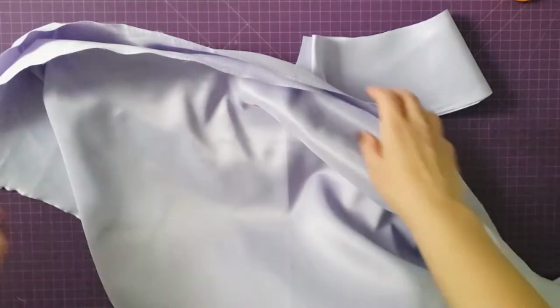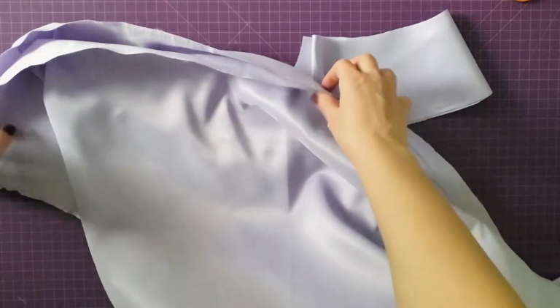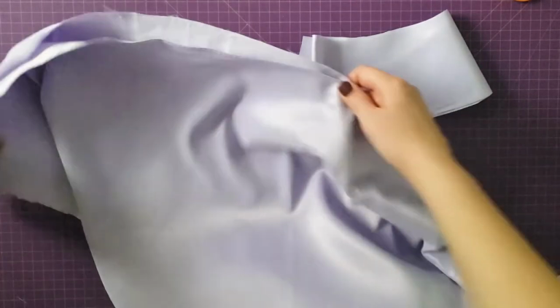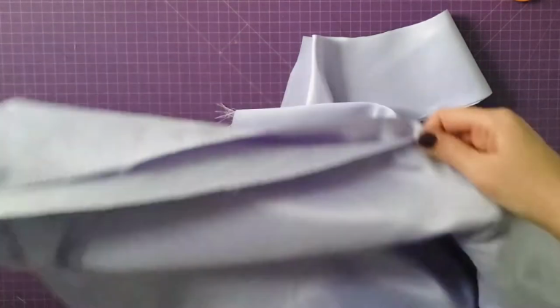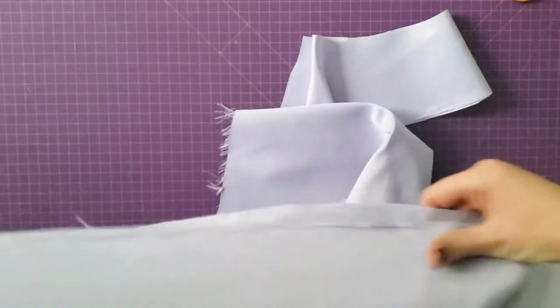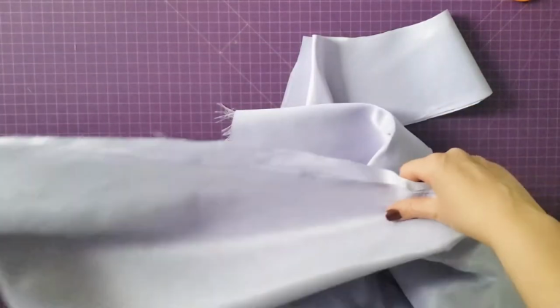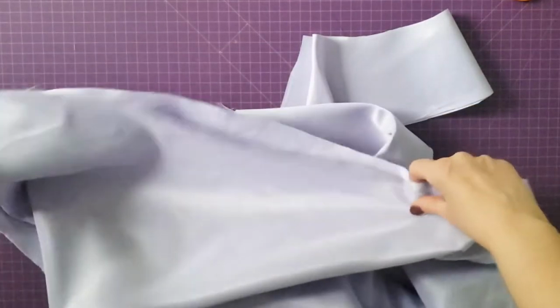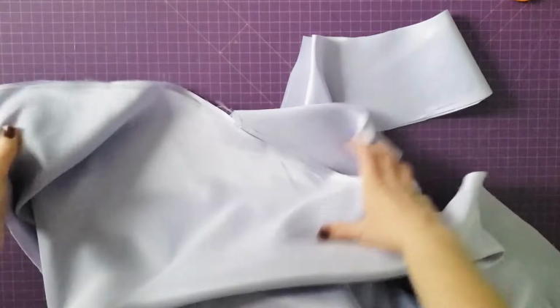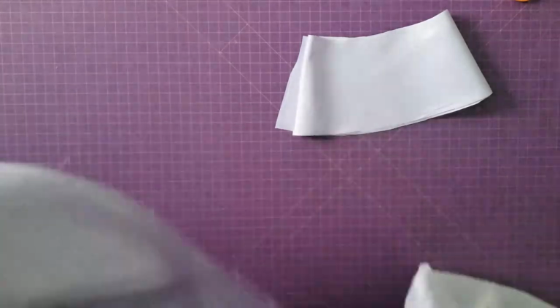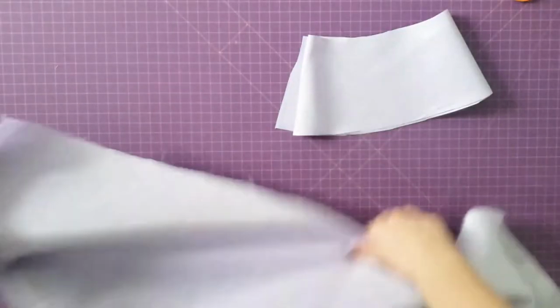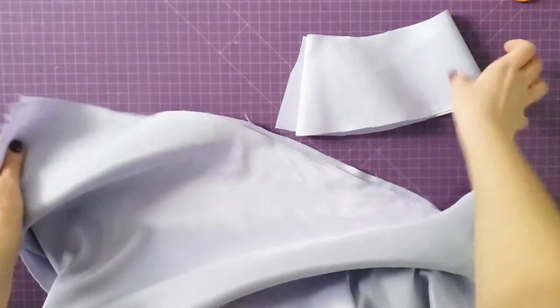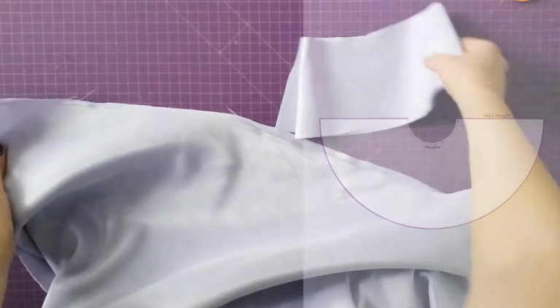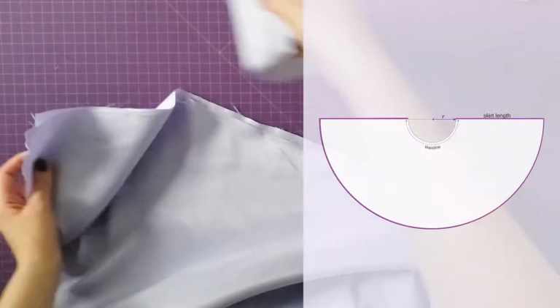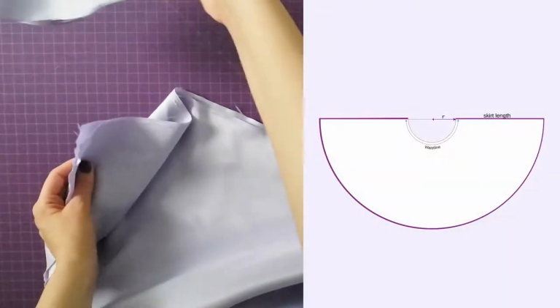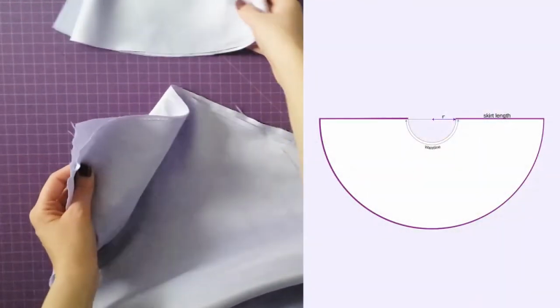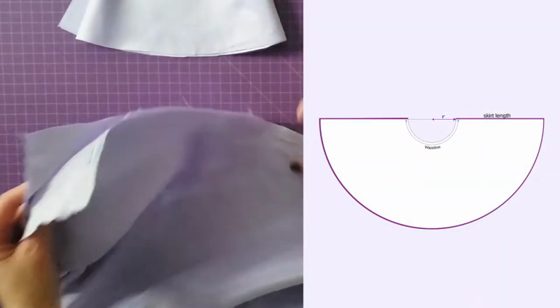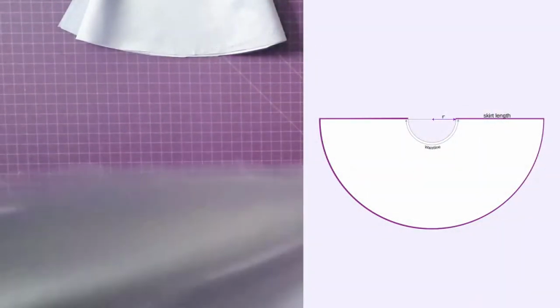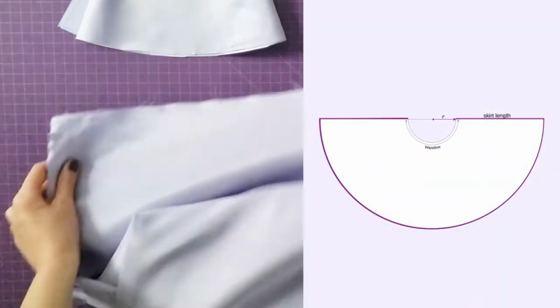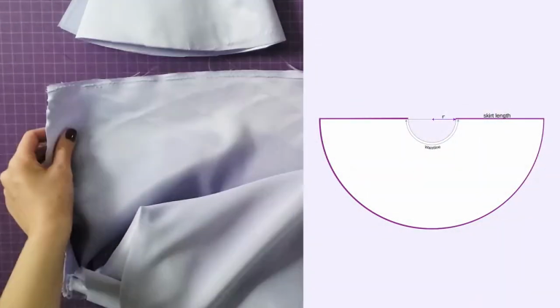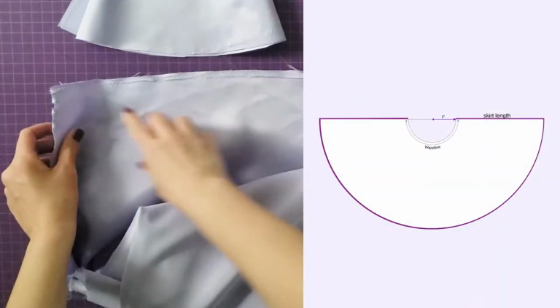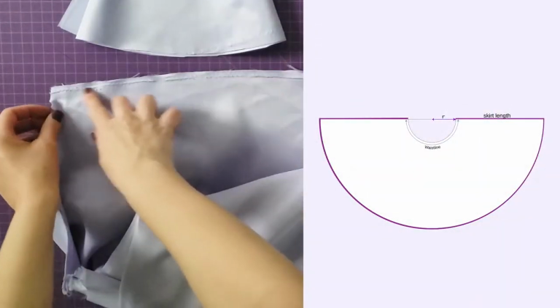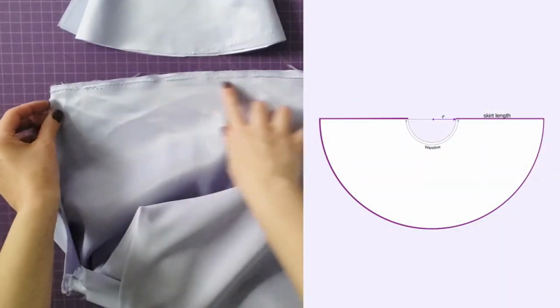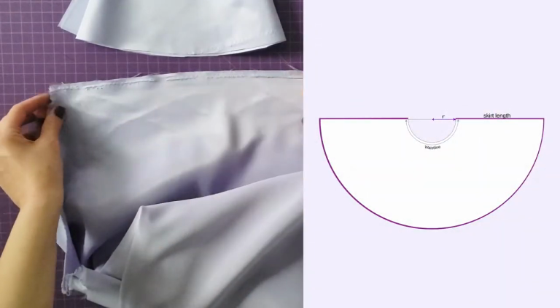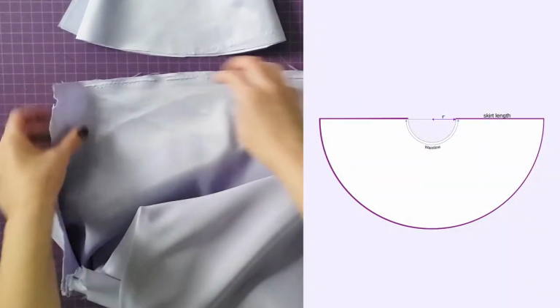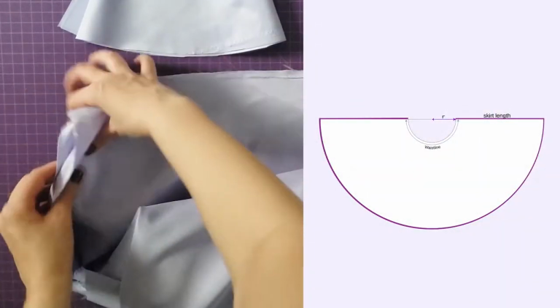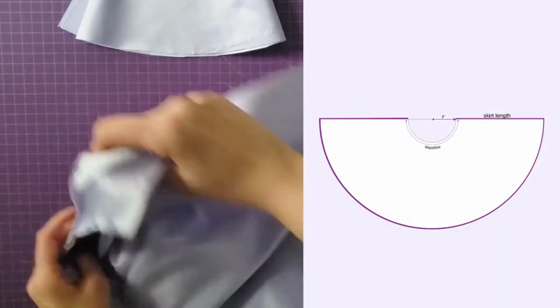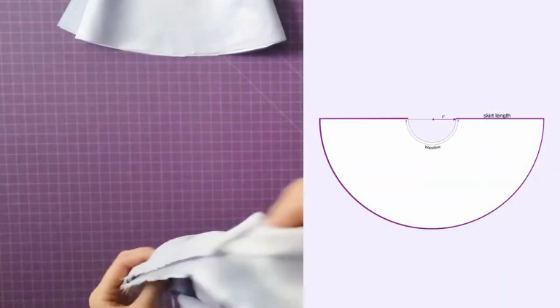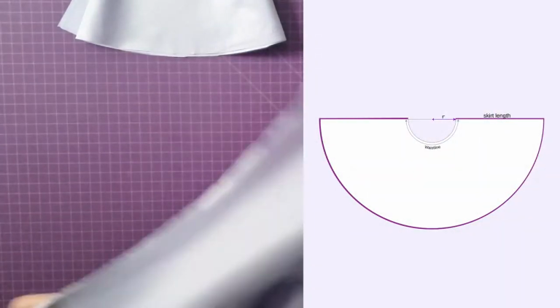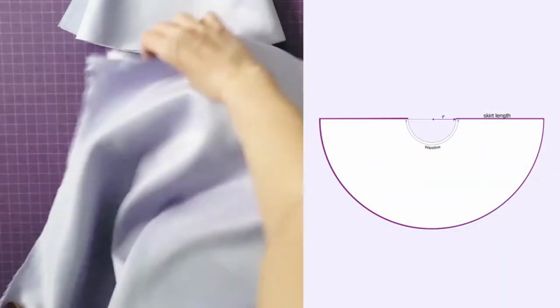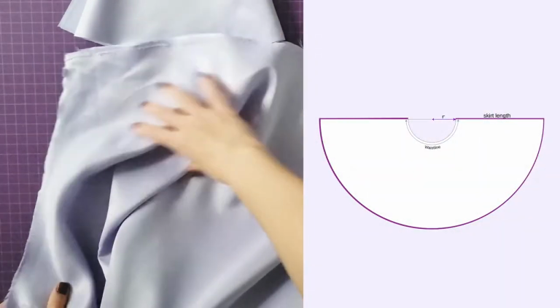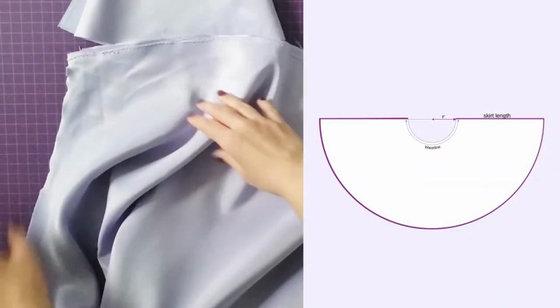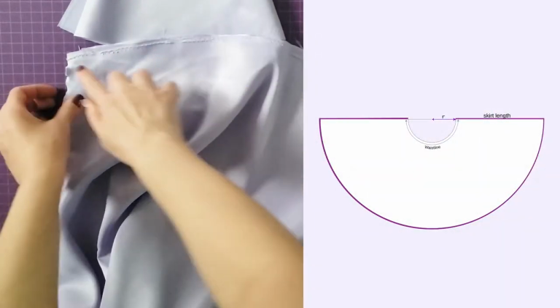Now that I have all the pieces I use my serger to finish some edges for the skirt and the facing.